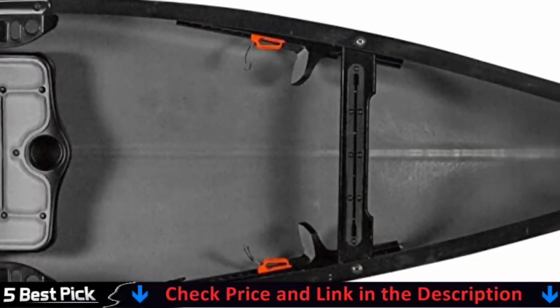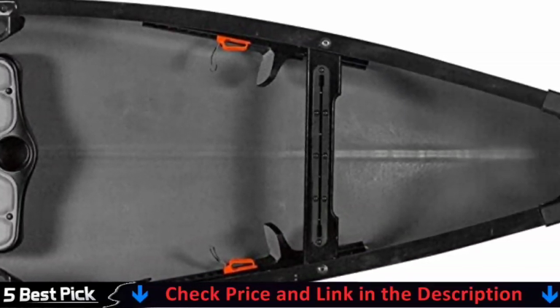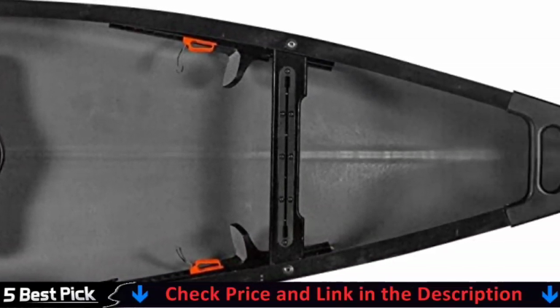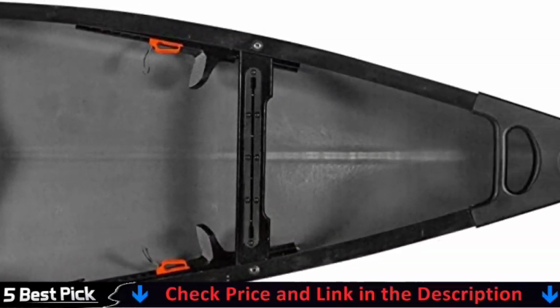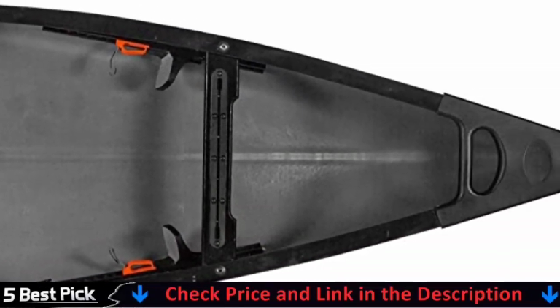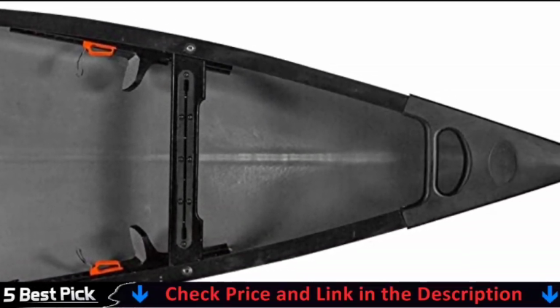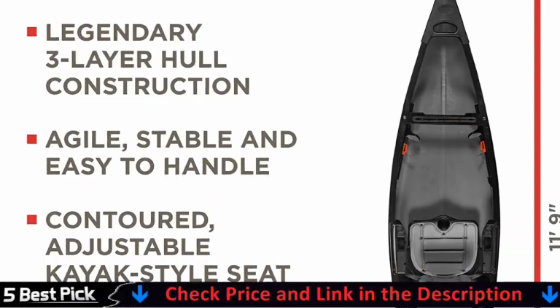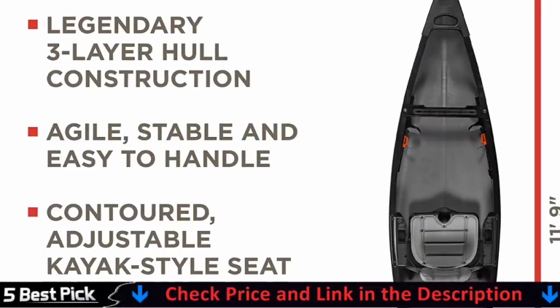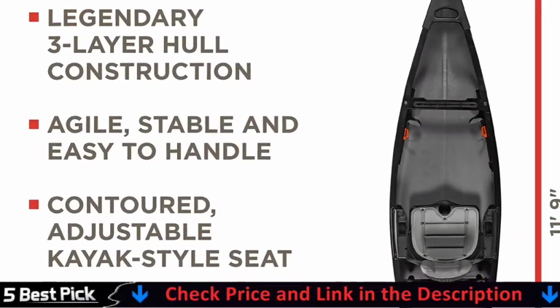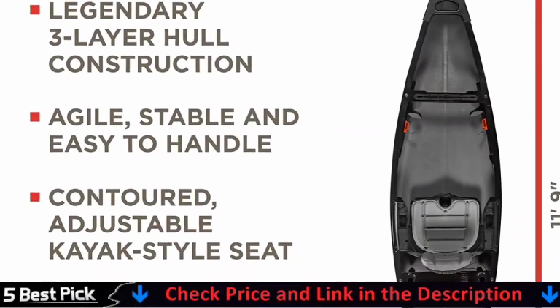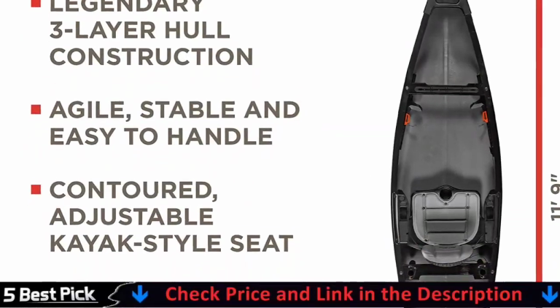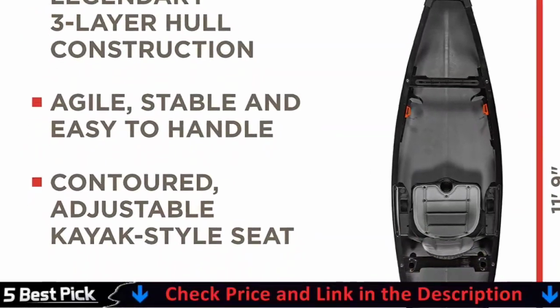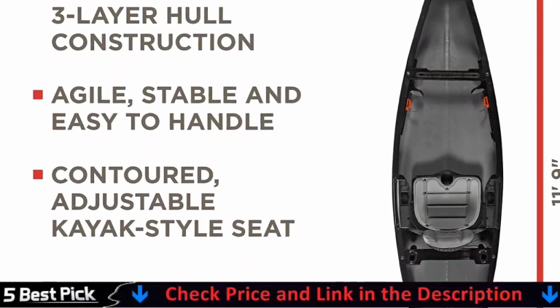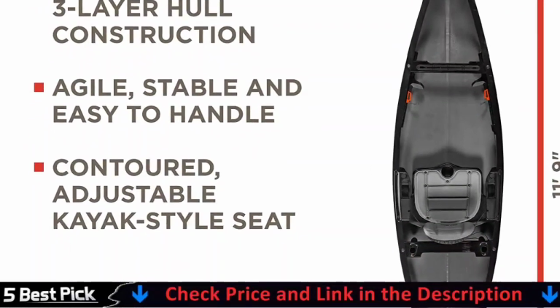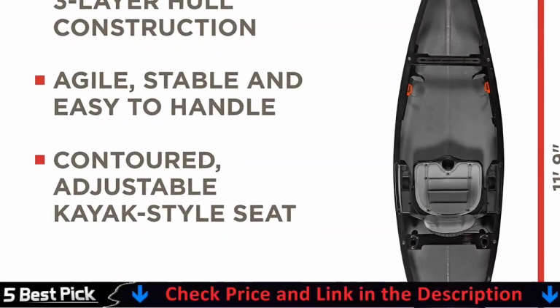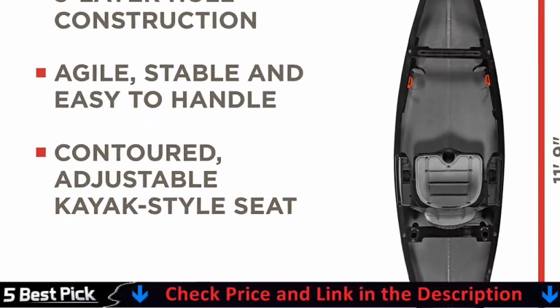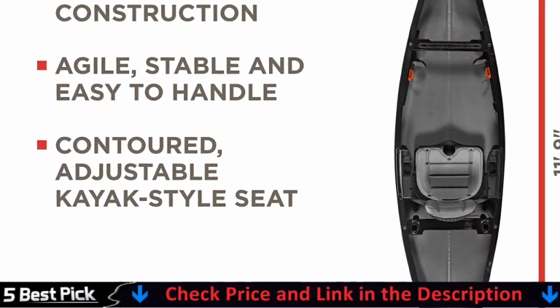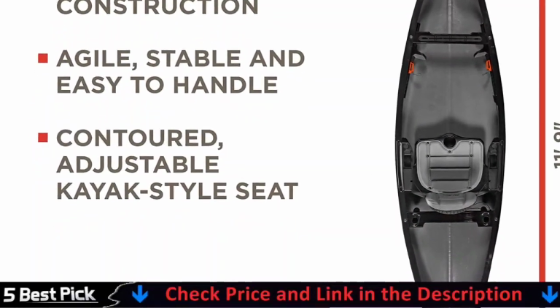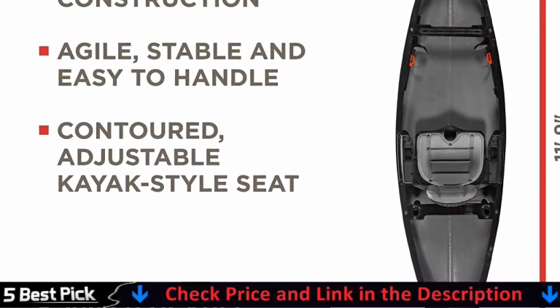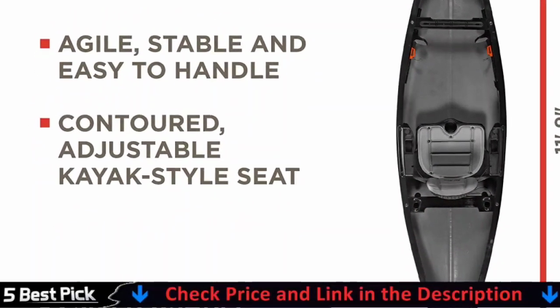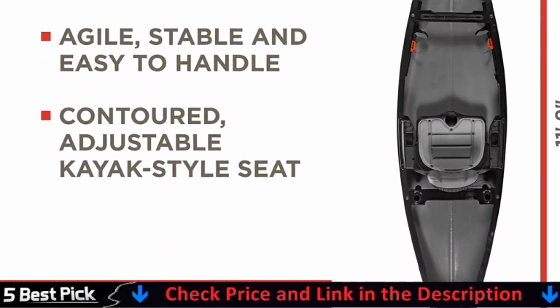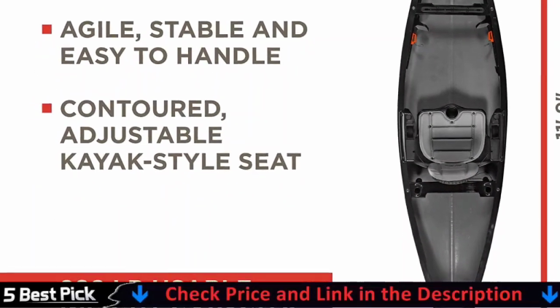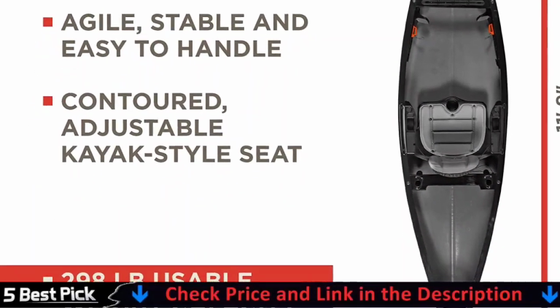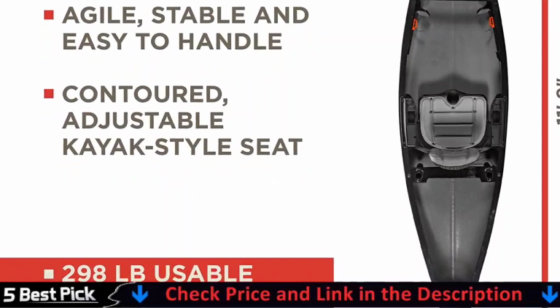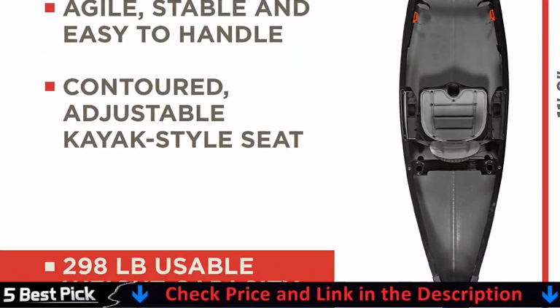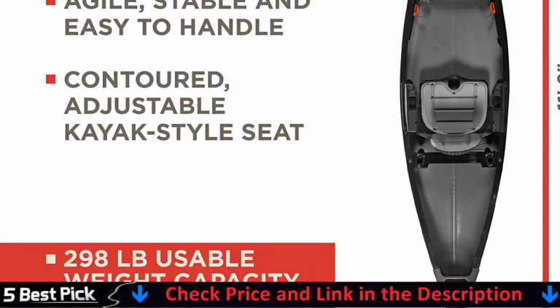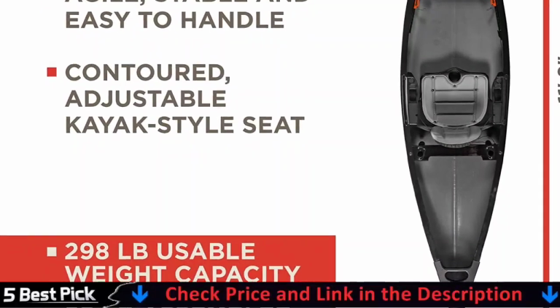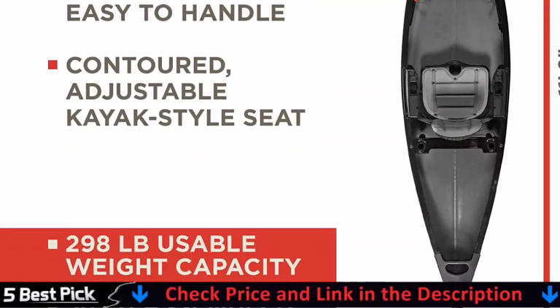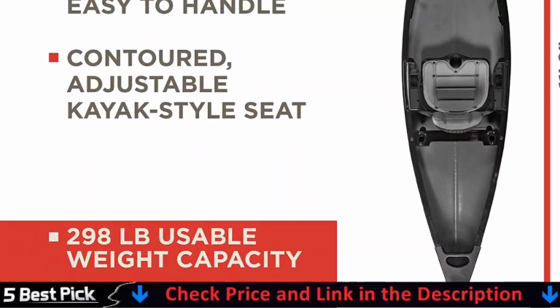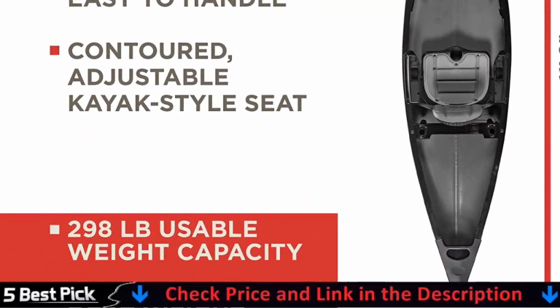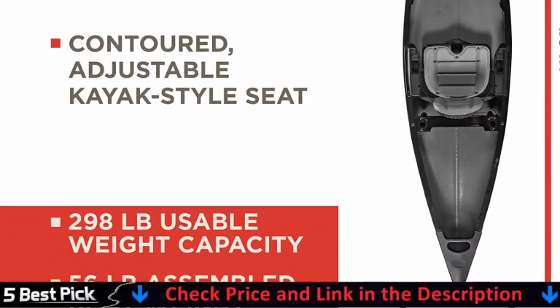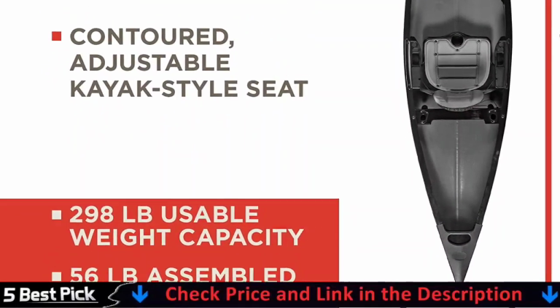The easy-to-adjust foot braces improve paddling performance. For more details, let's watch more.